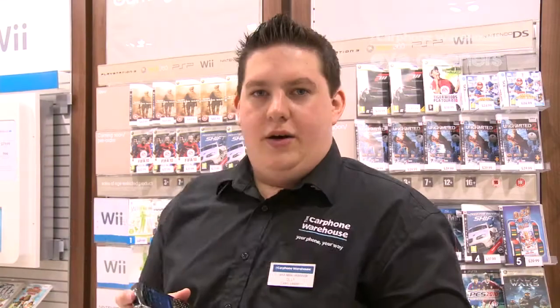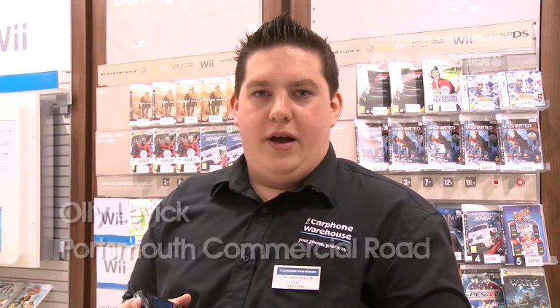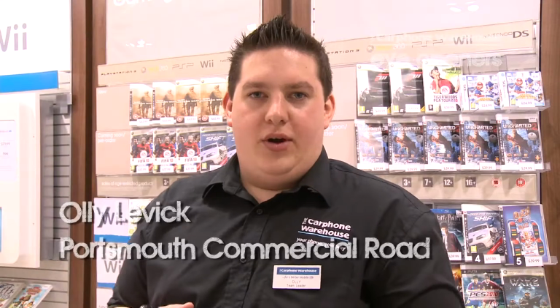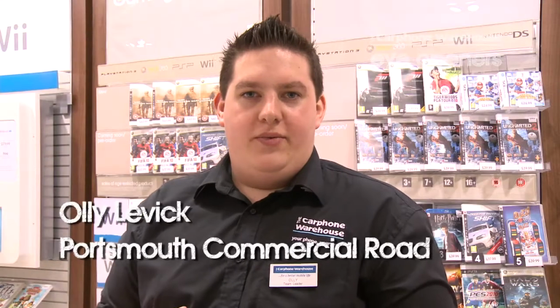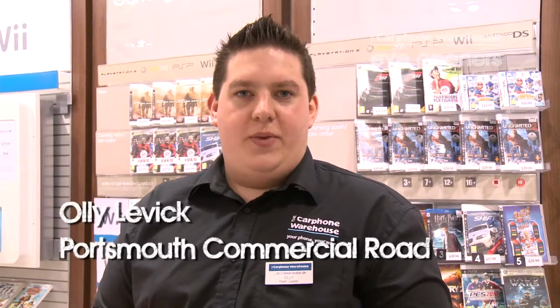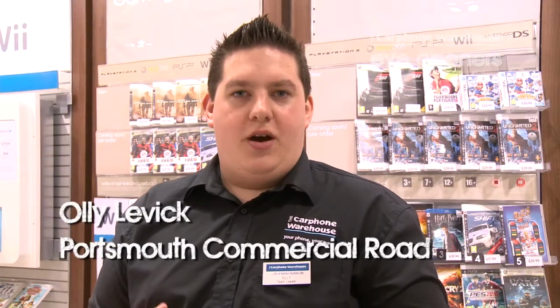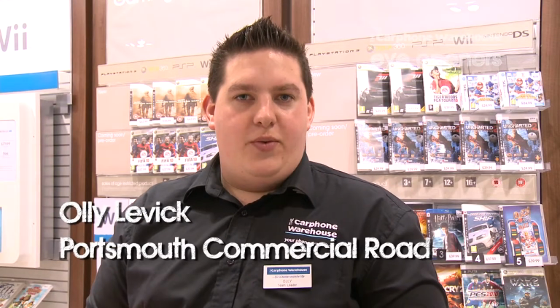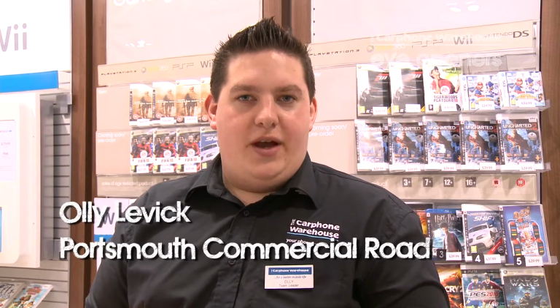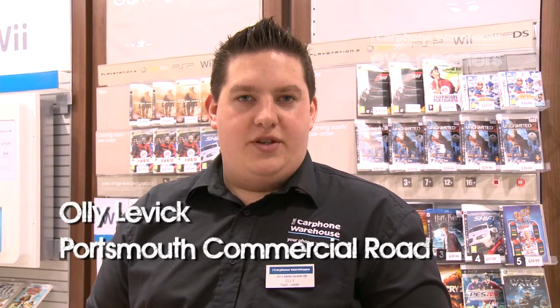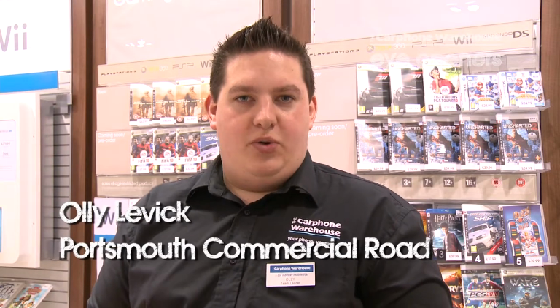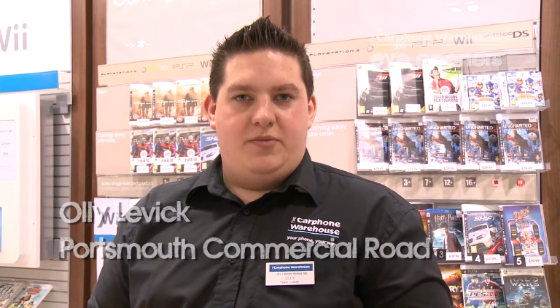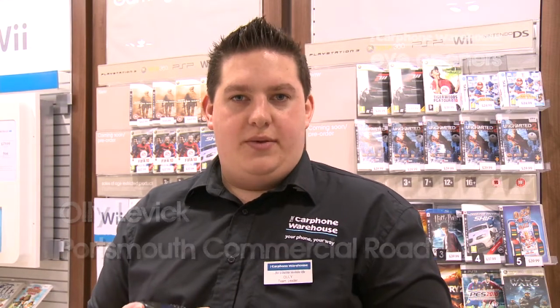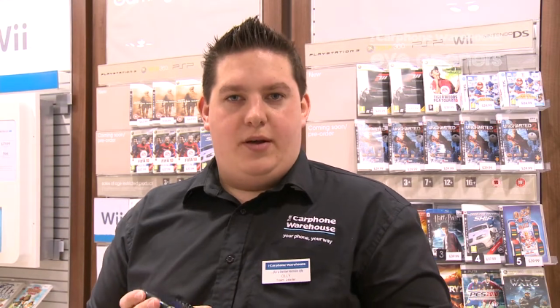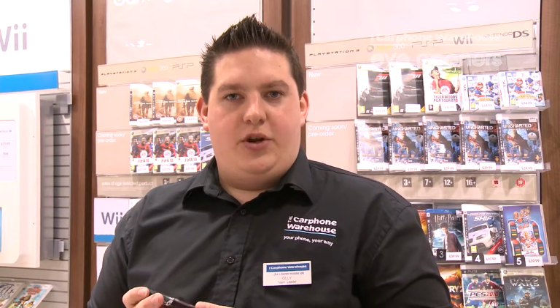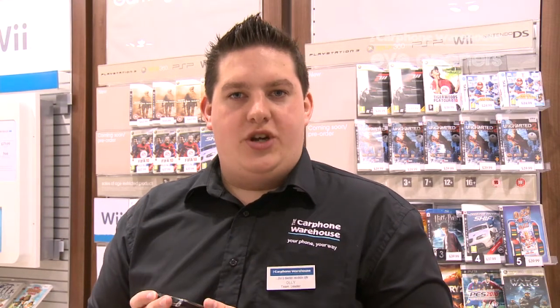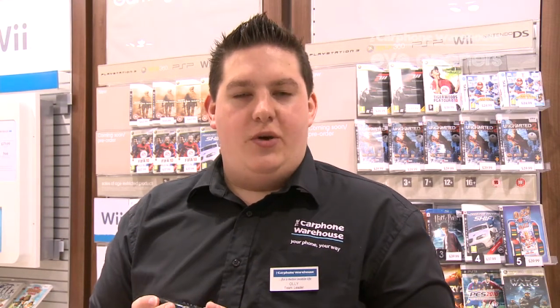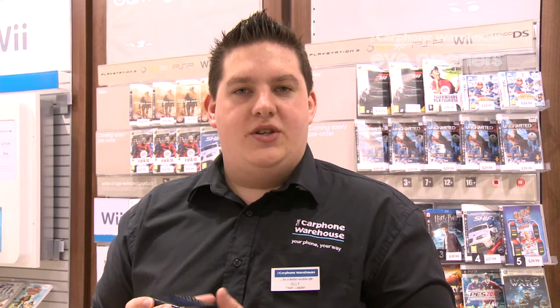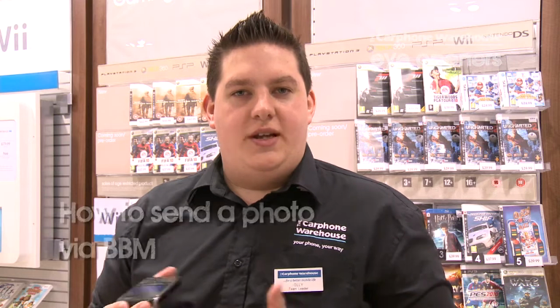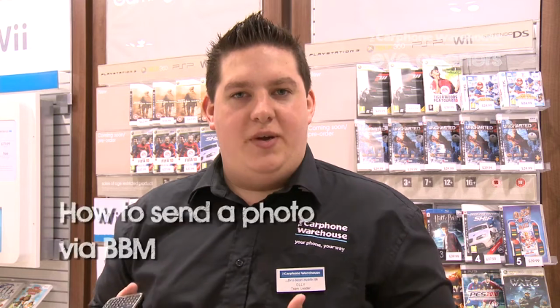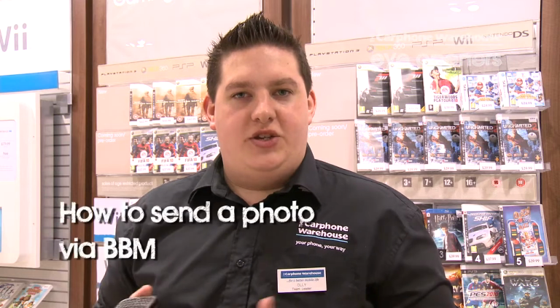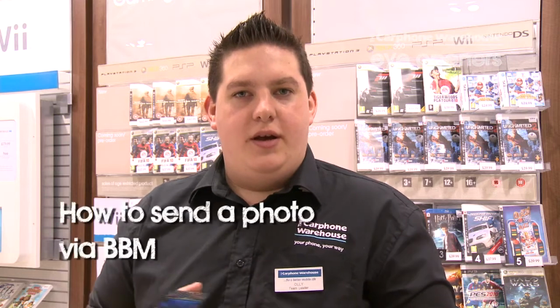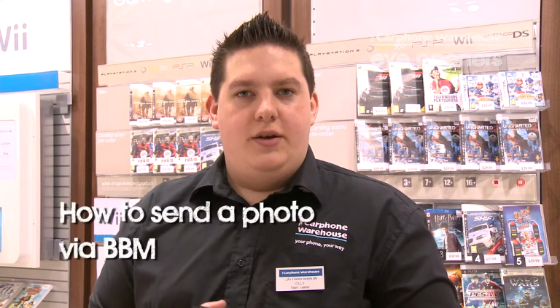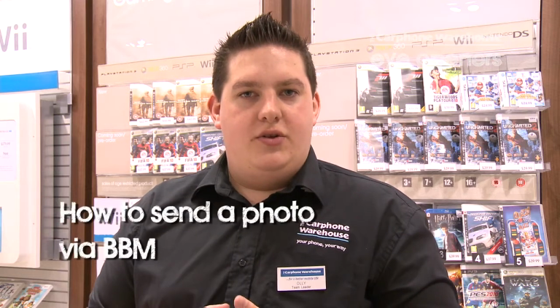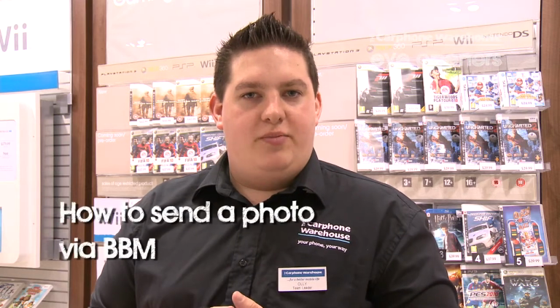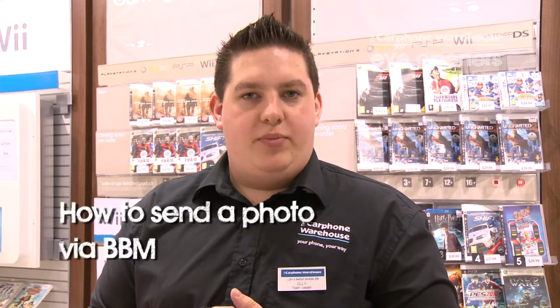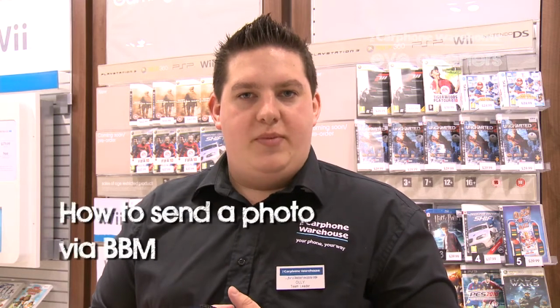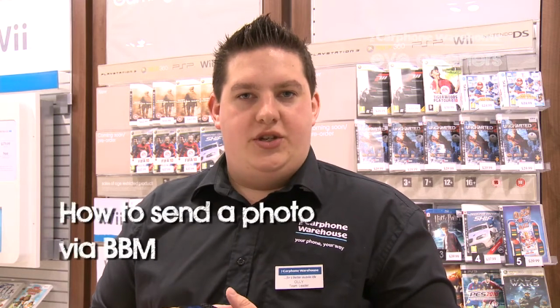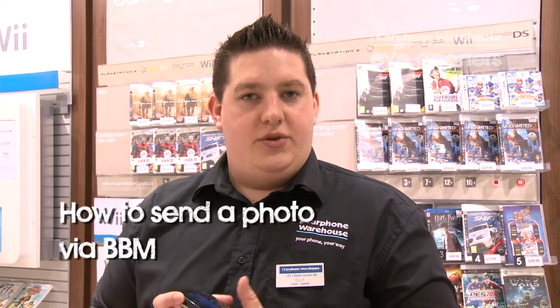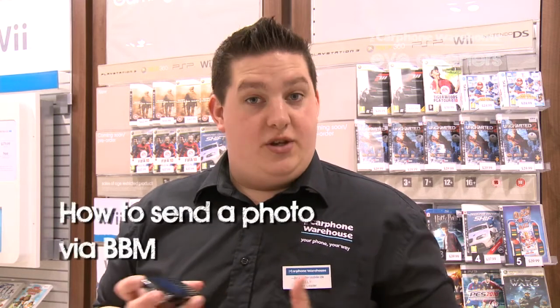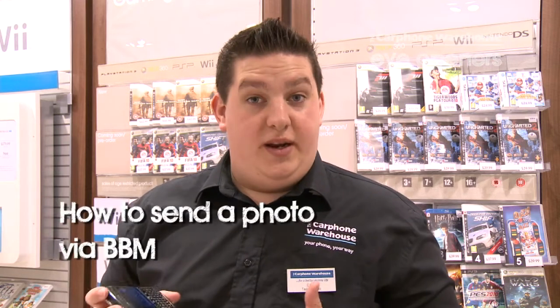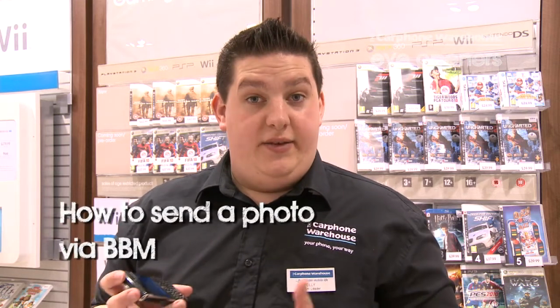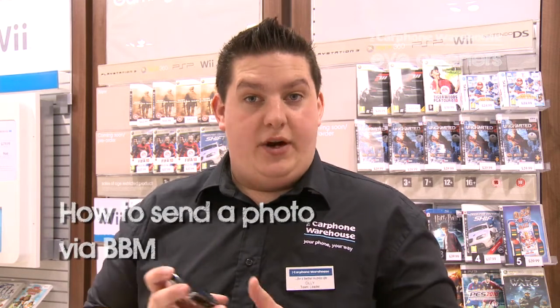Hi, I'm Ollie. I'm from the Carphone Warehouse in Portsmouth and I'm going to show you how to send a picture using BlackBerry Messenger, which is completely free.